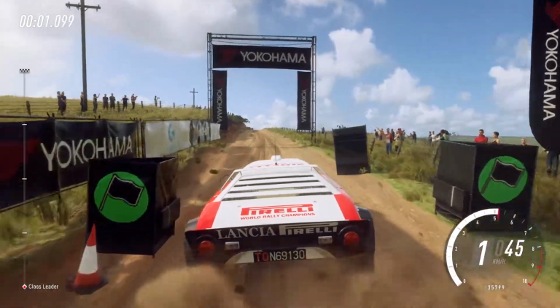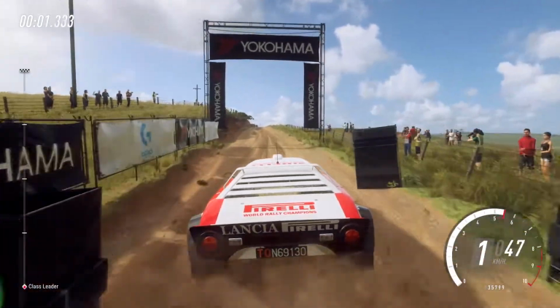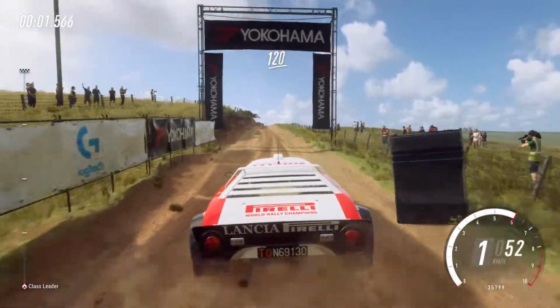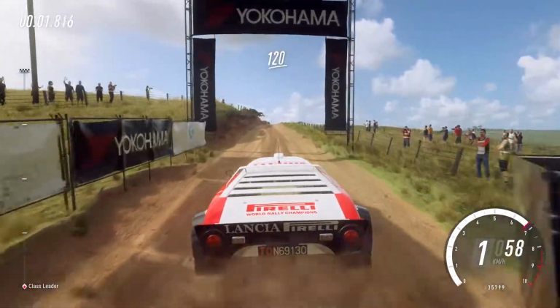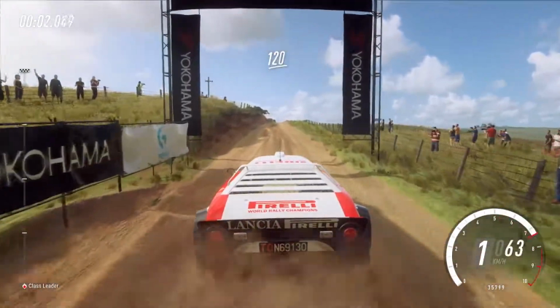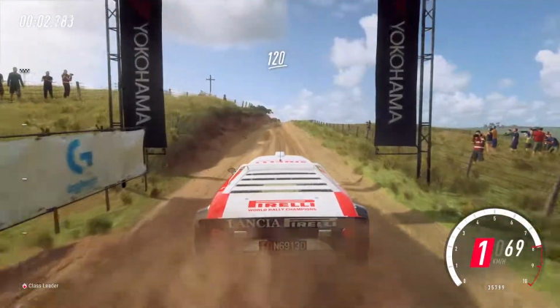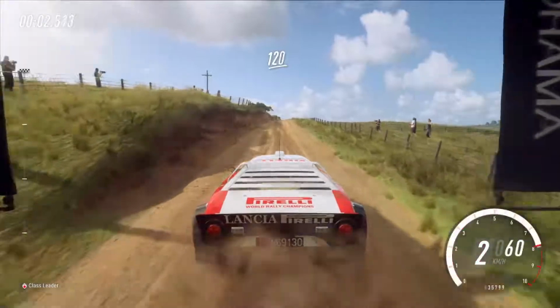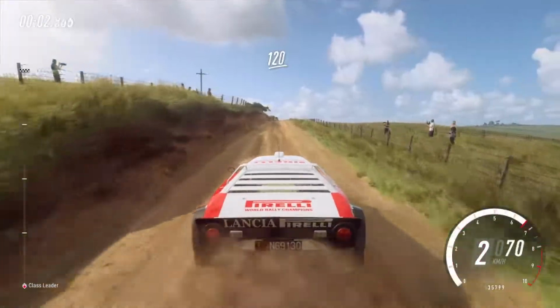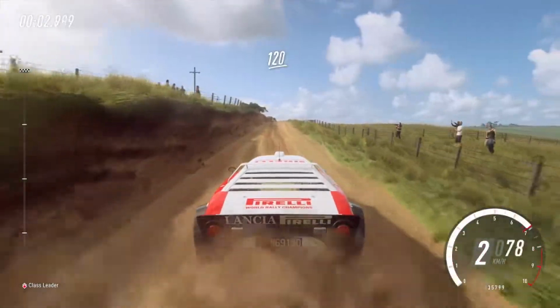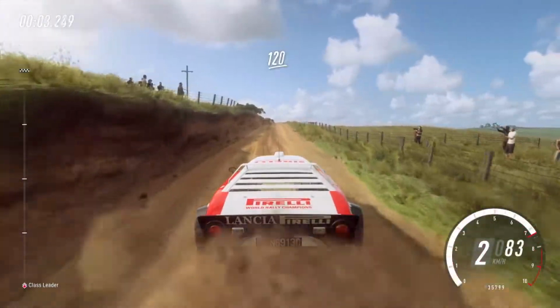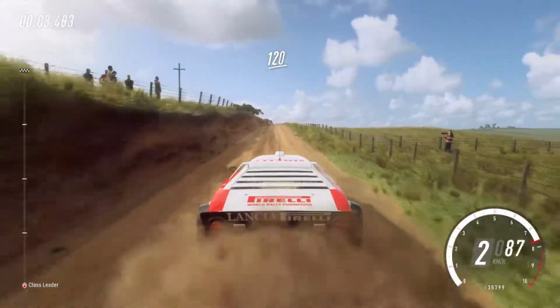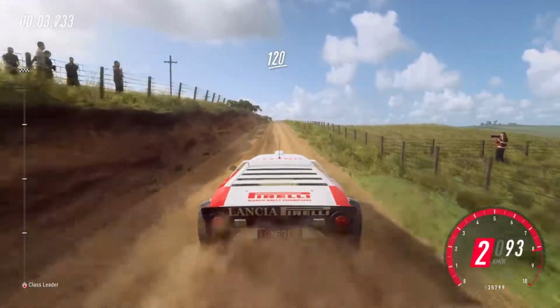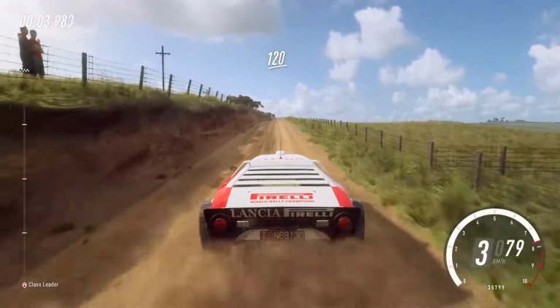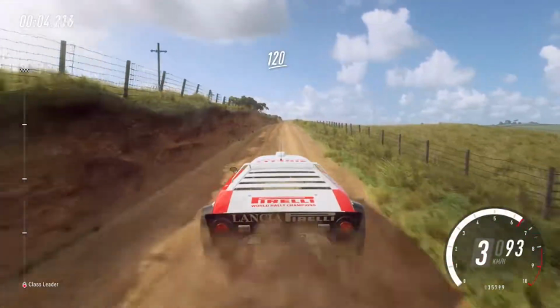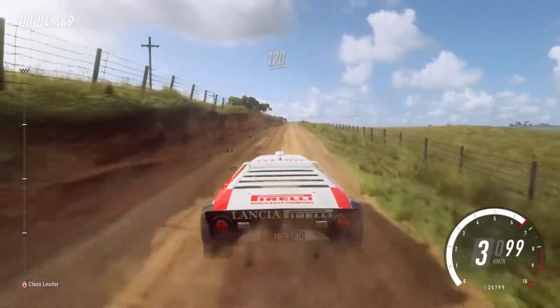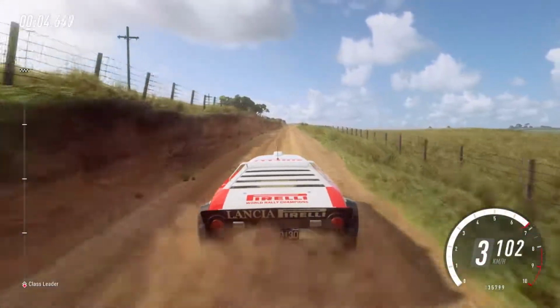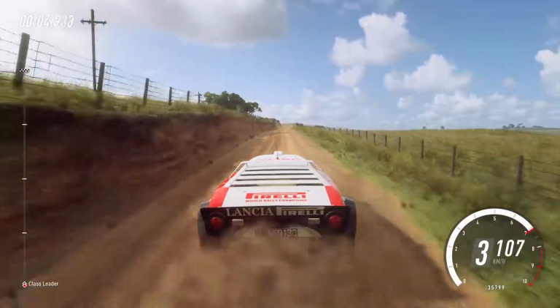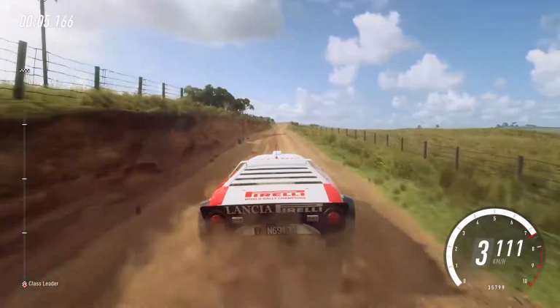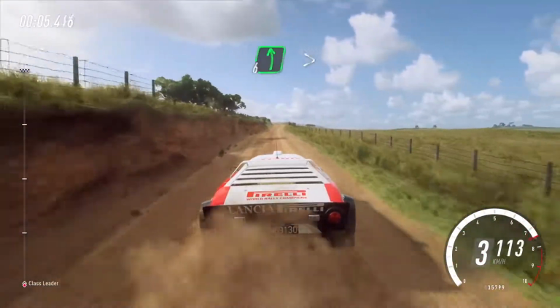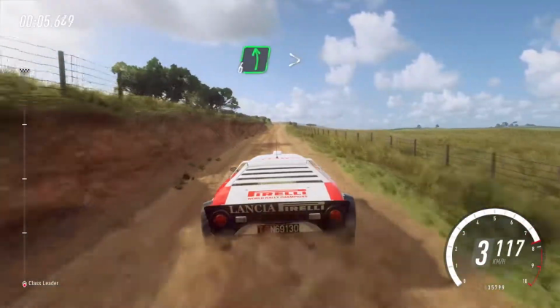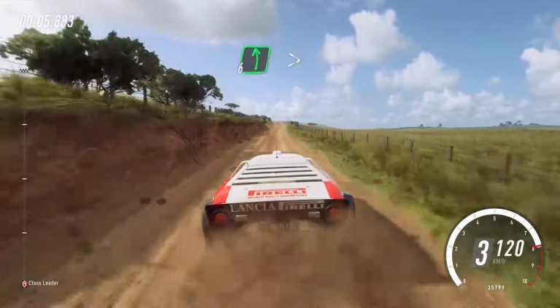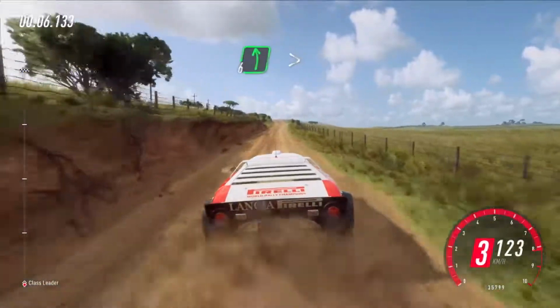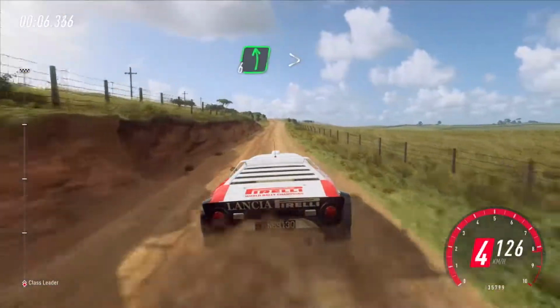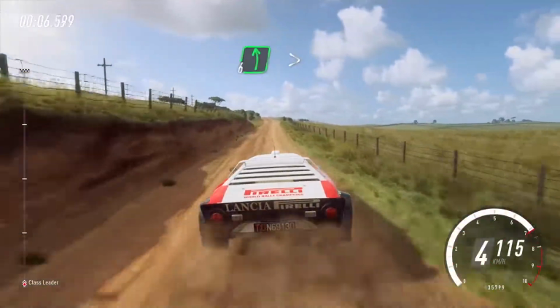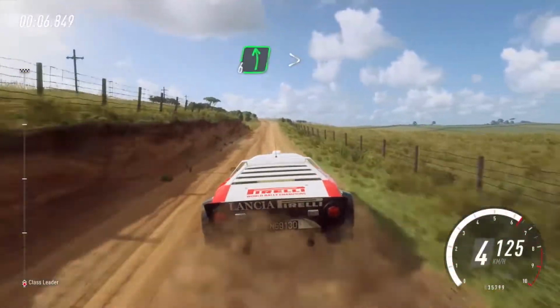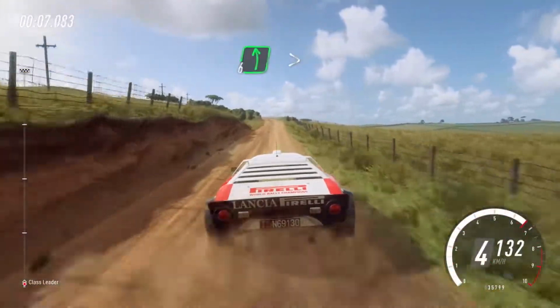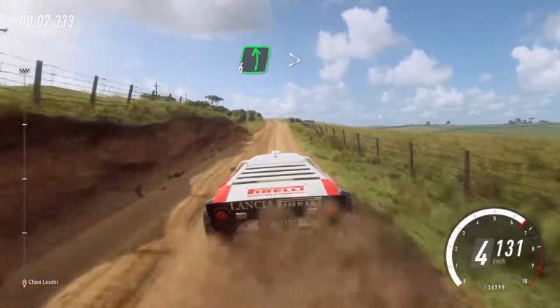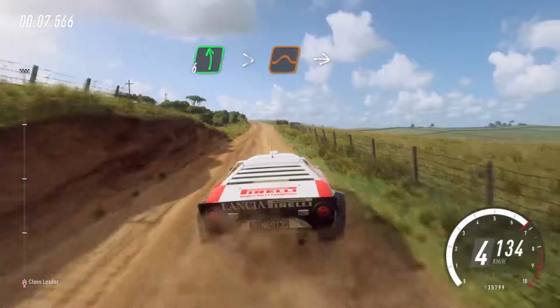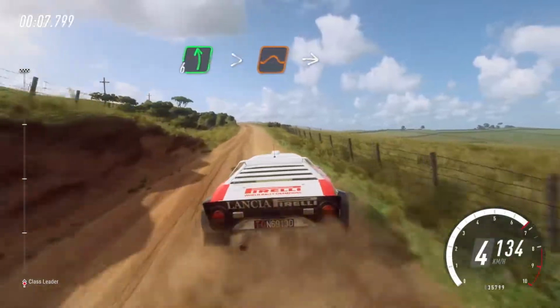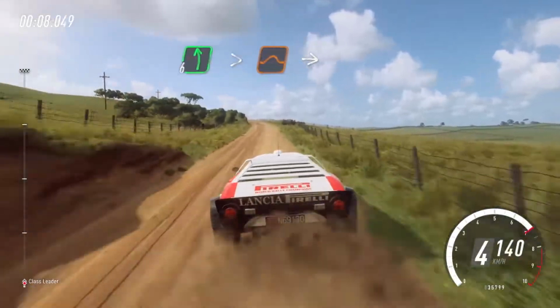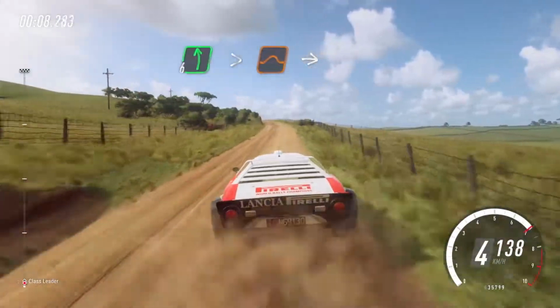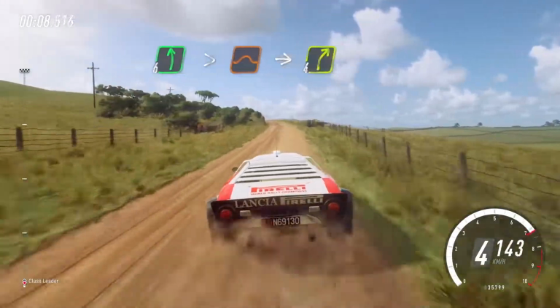120 over long crest, 6 left, extra long, tightens over jump, into 4 right.